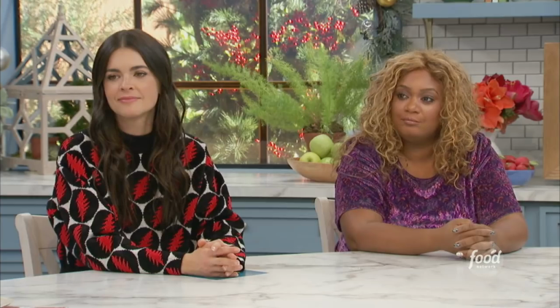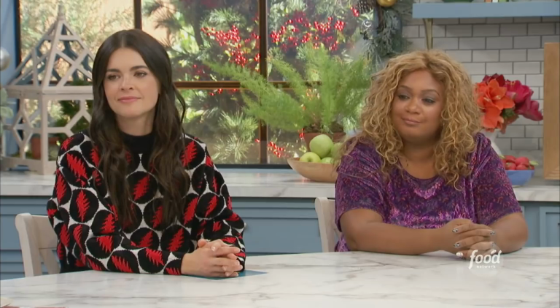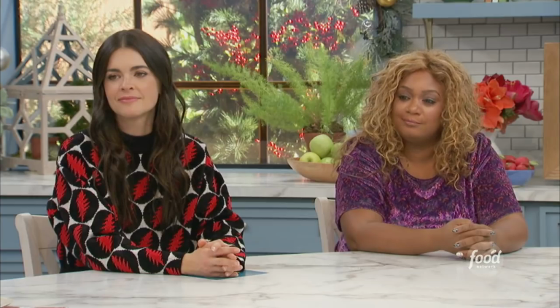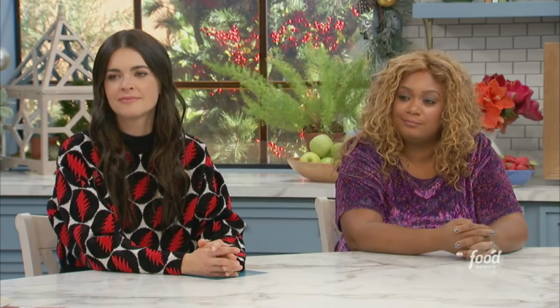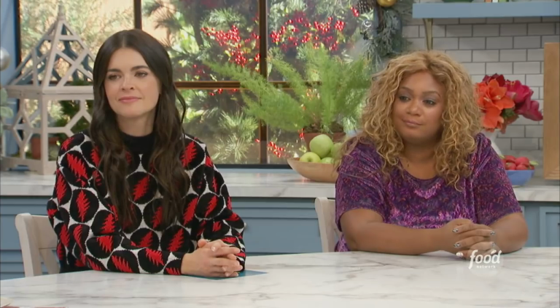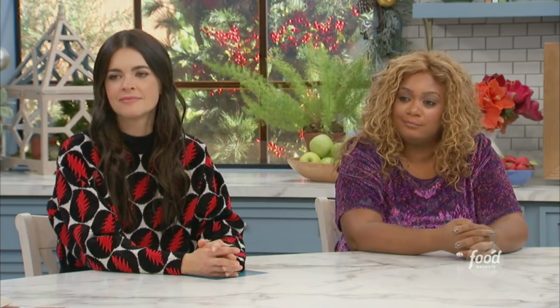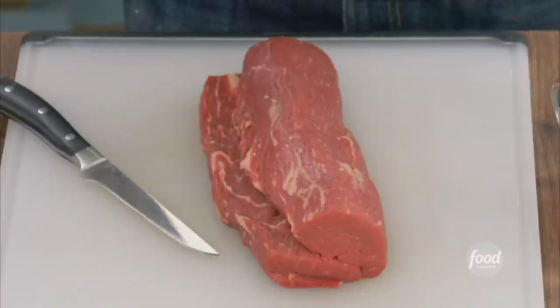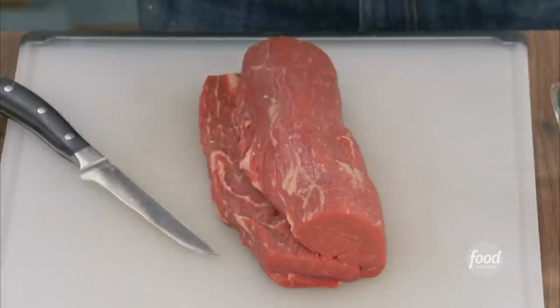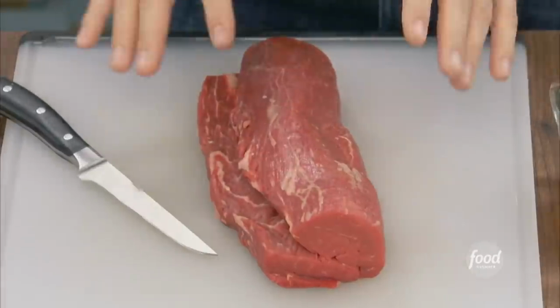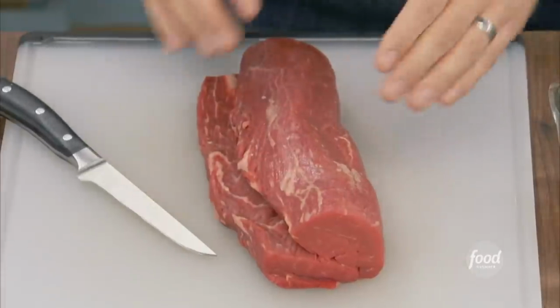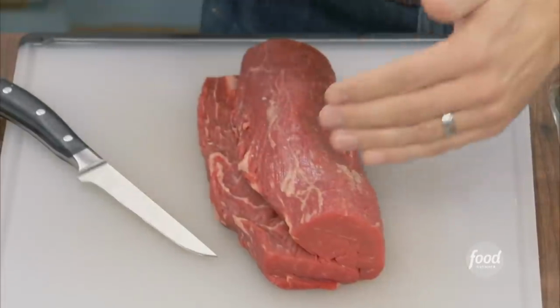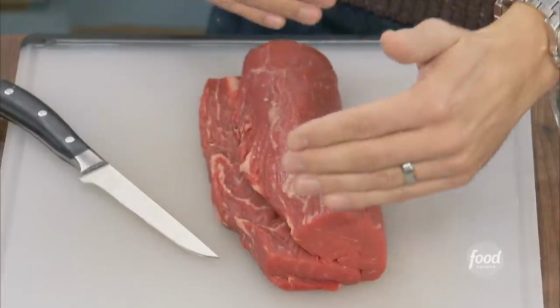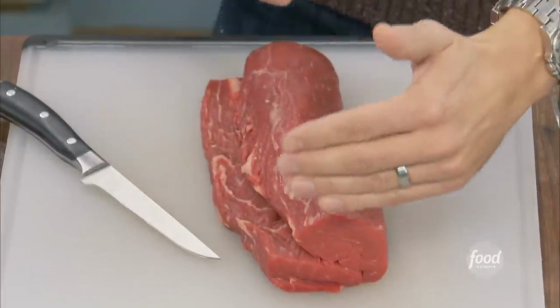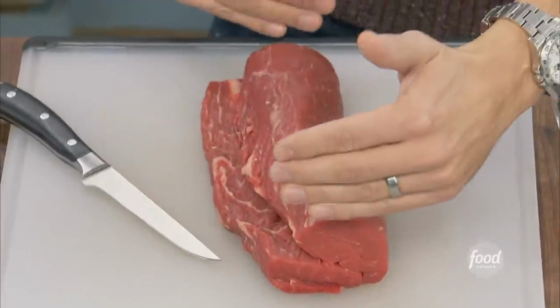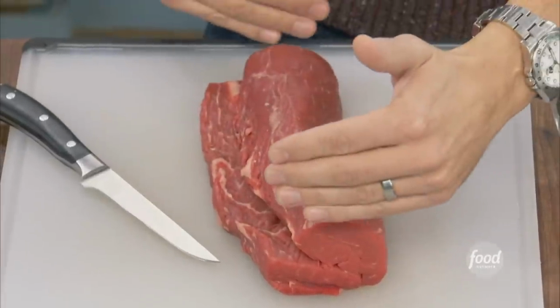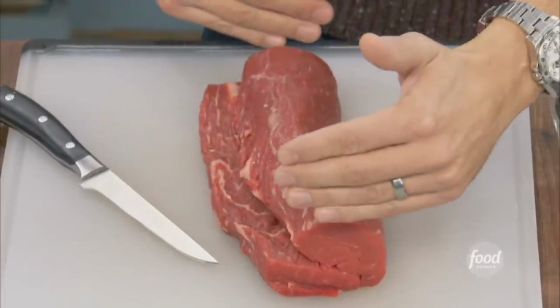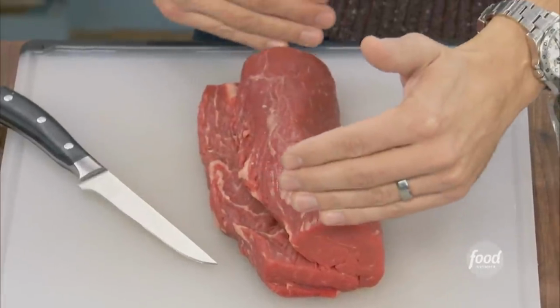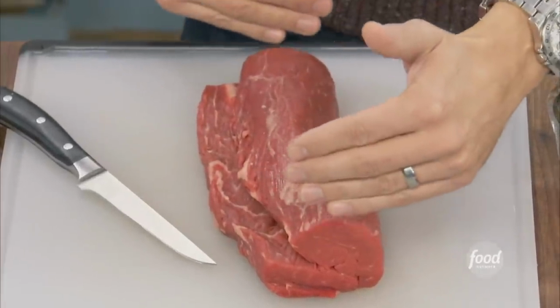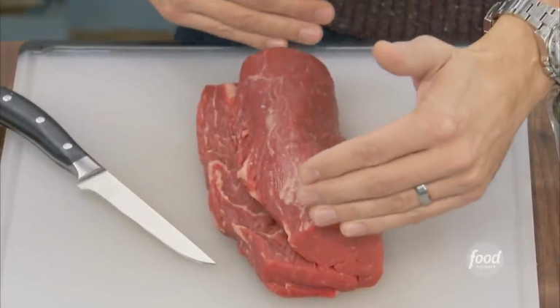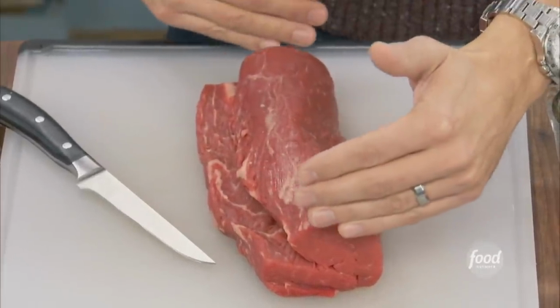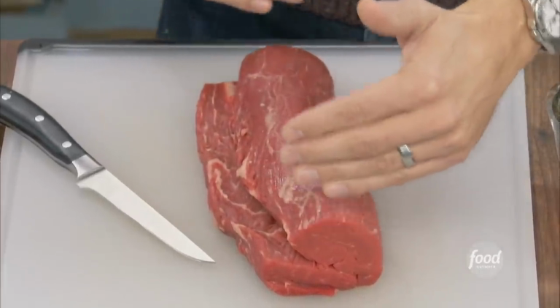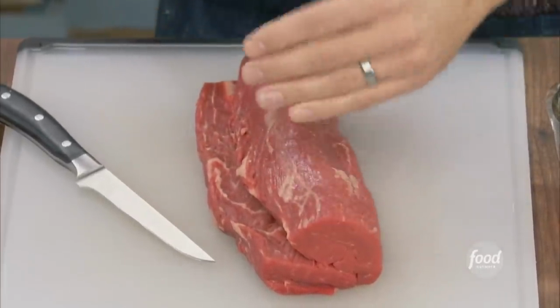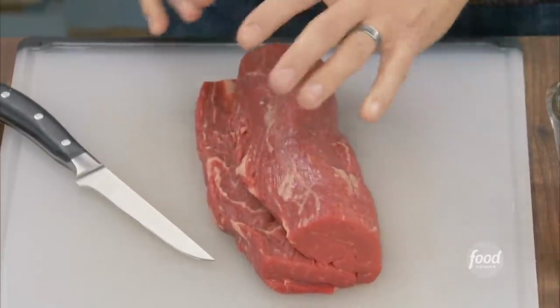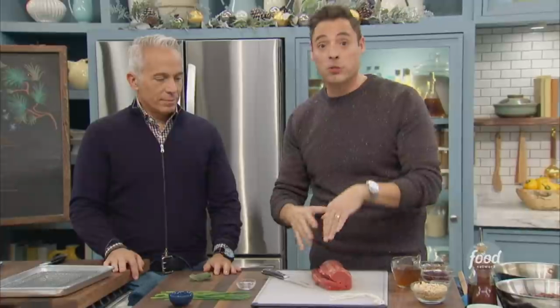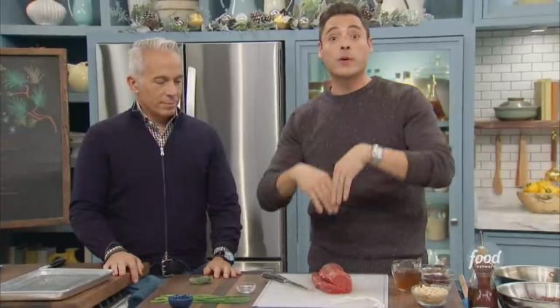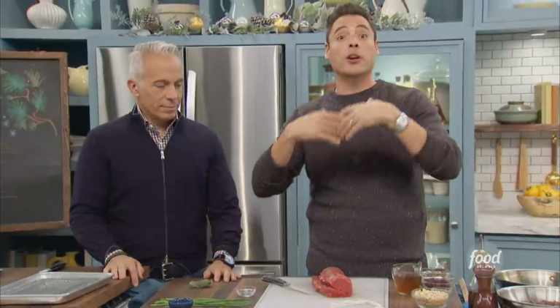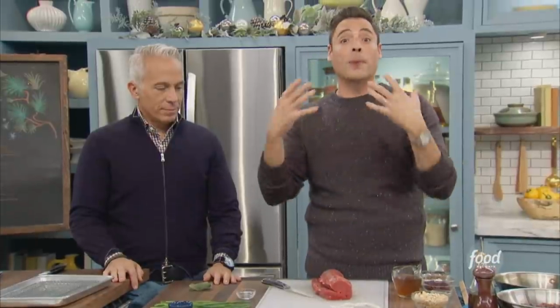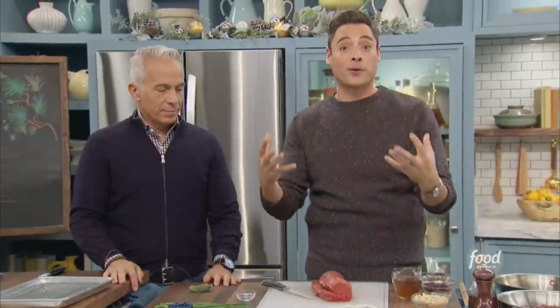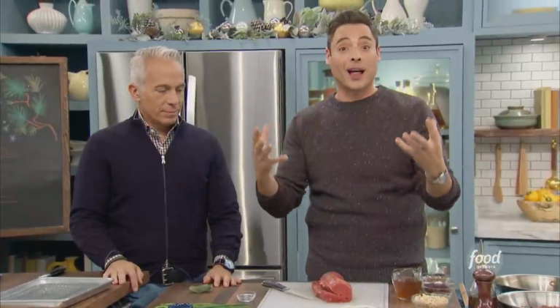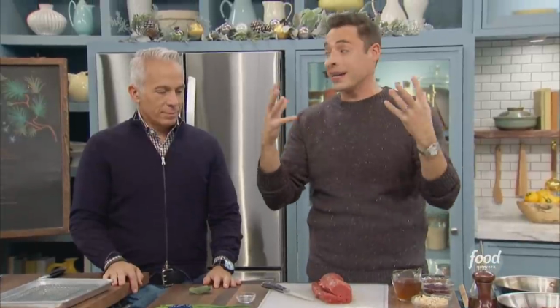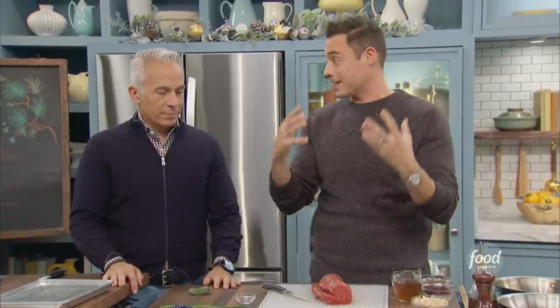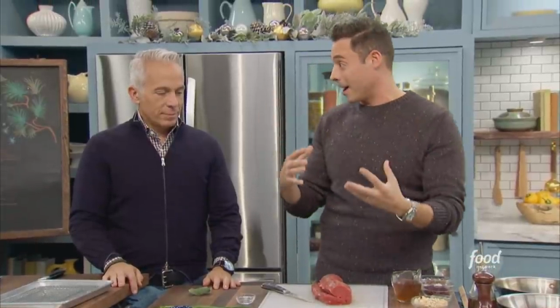Starting with the beef tenderloin — this is the center cut portion of the tenderloin, which we are gonna butterfly and stuff.